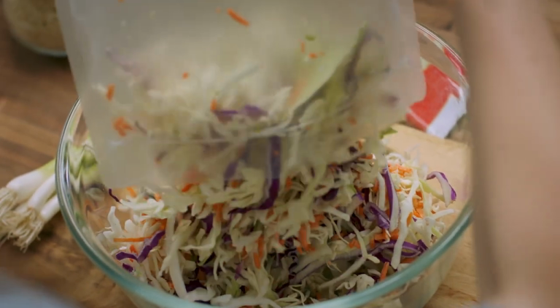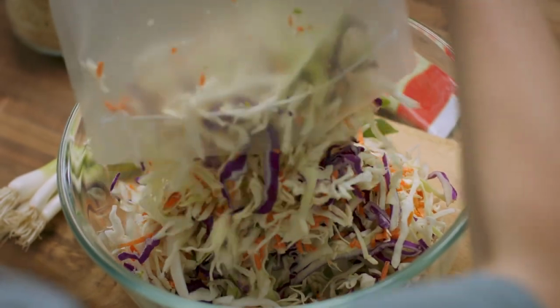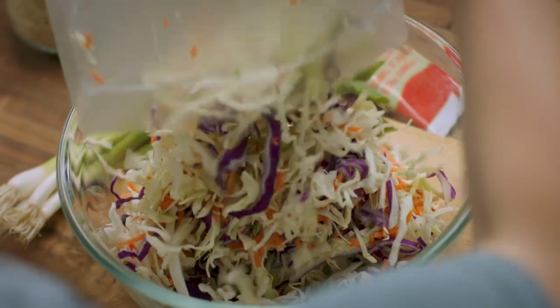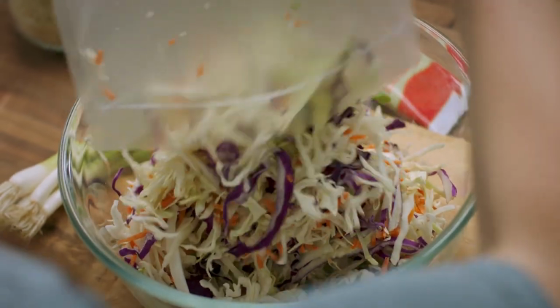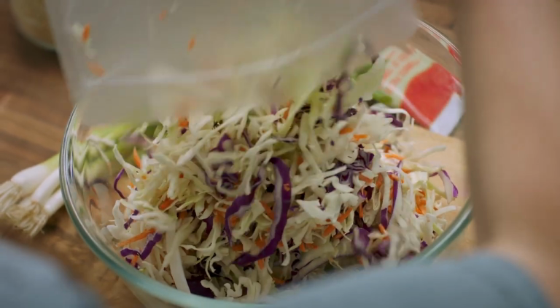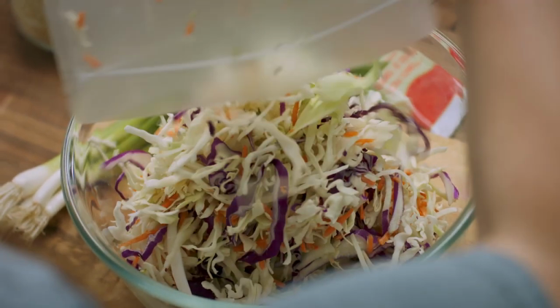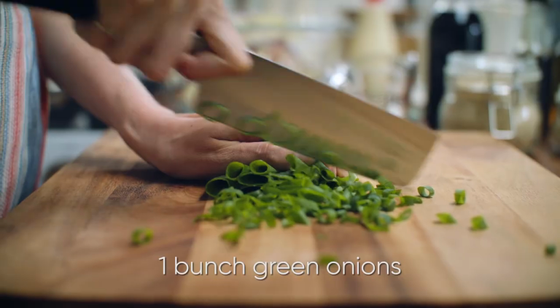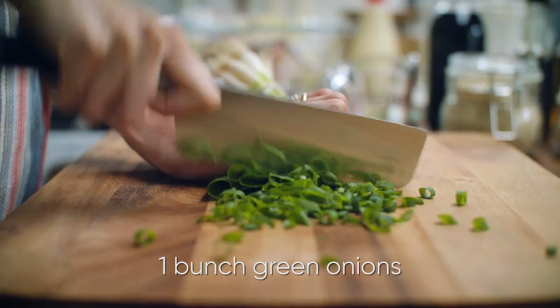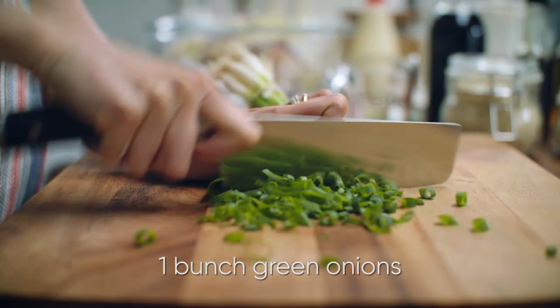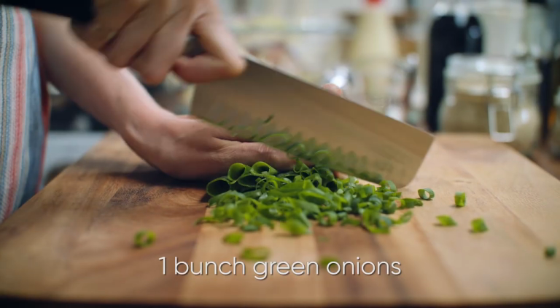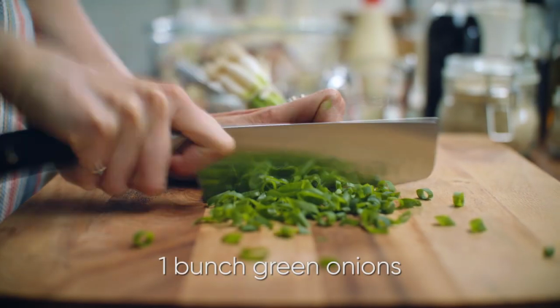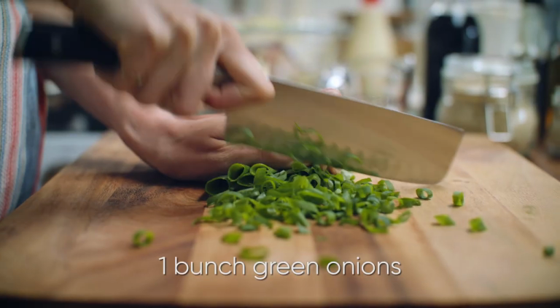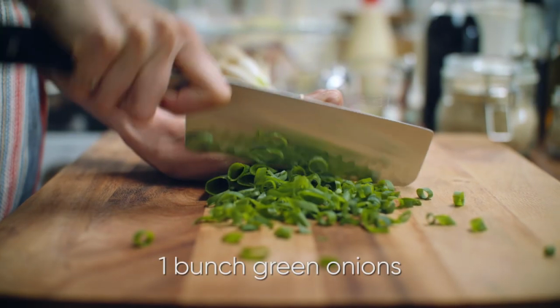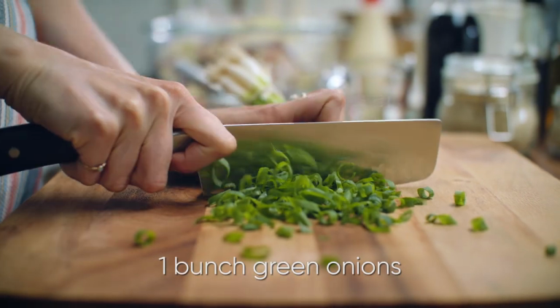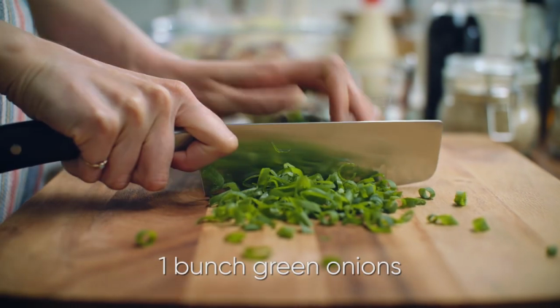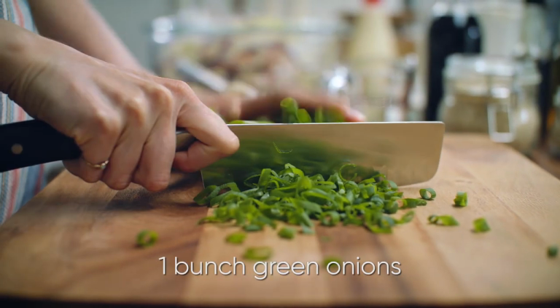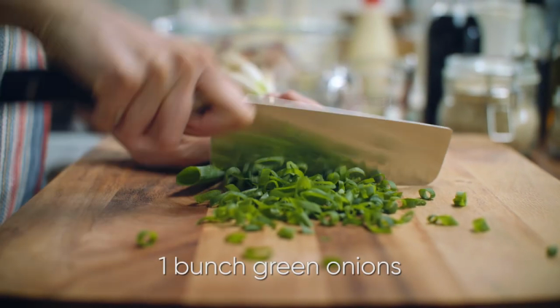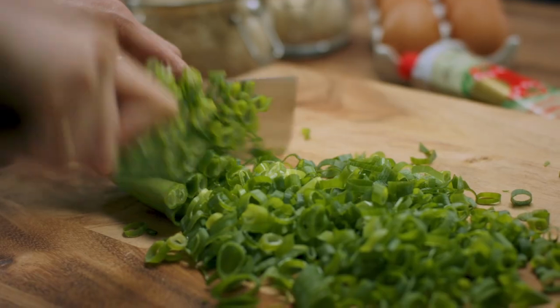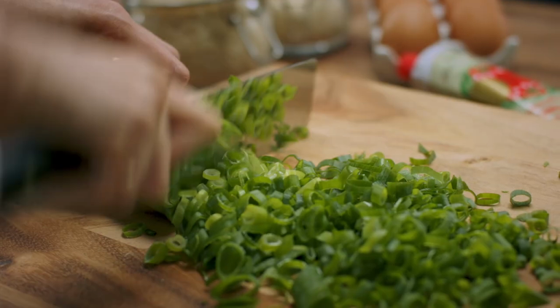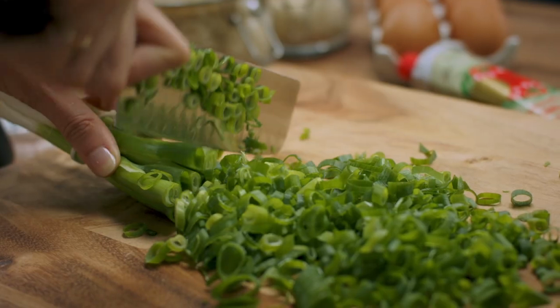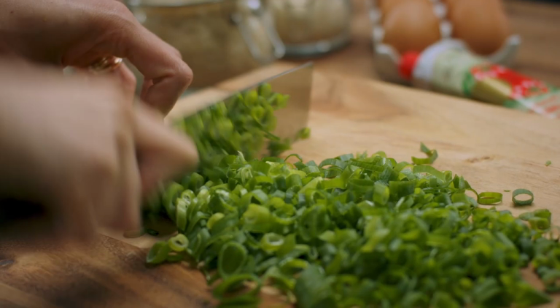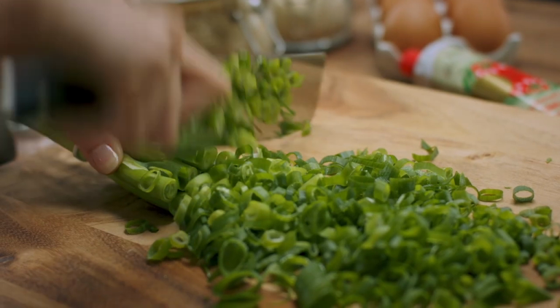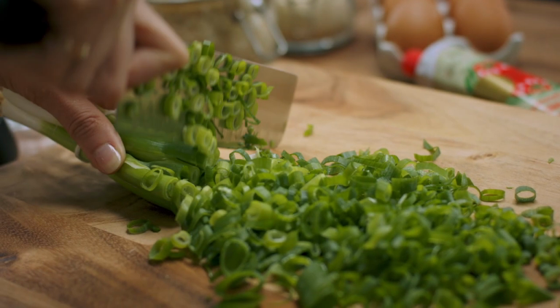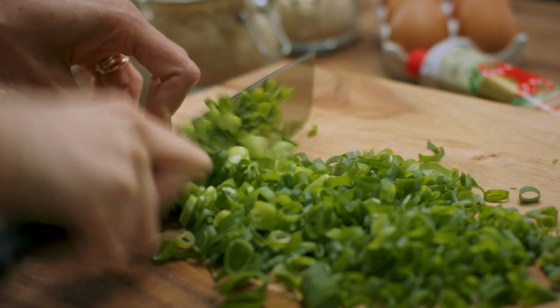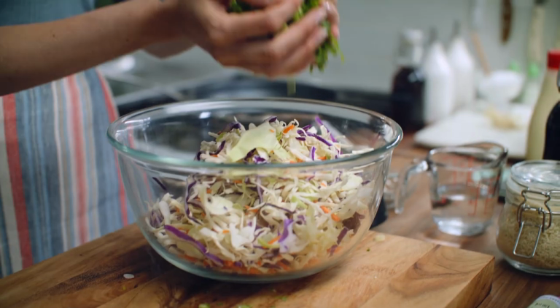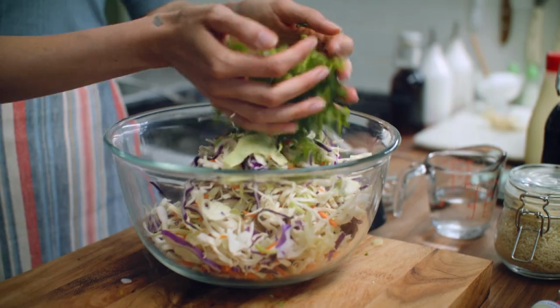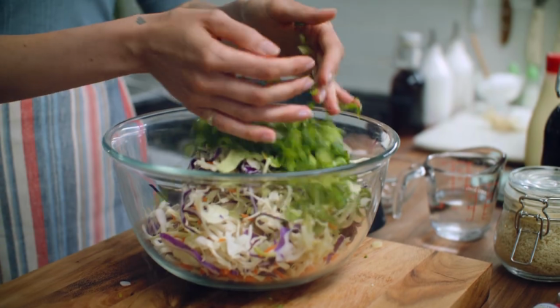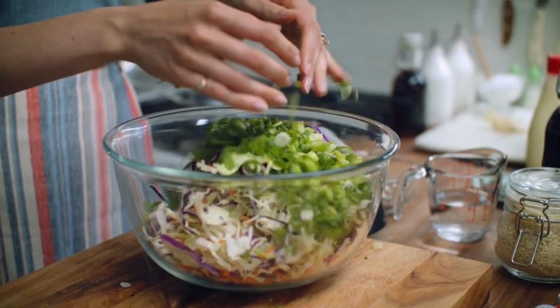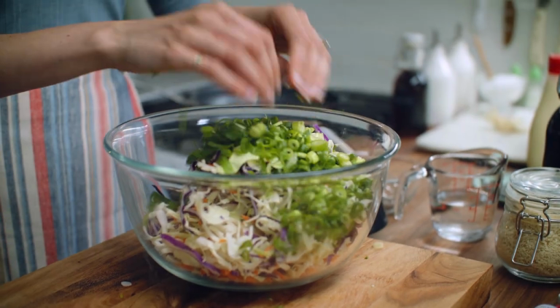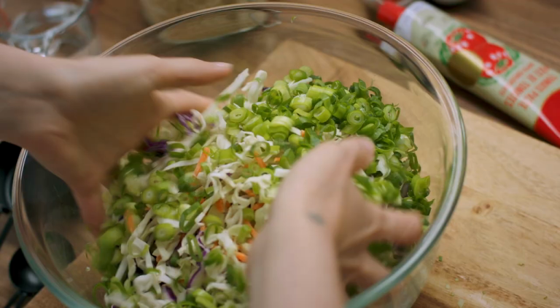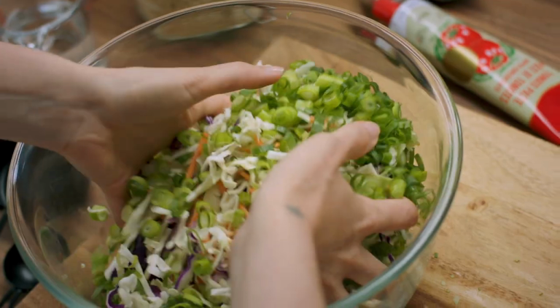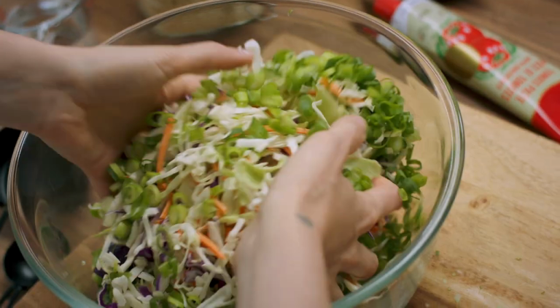Add in a whole bunch of thinly sliced green onions and toss that together.